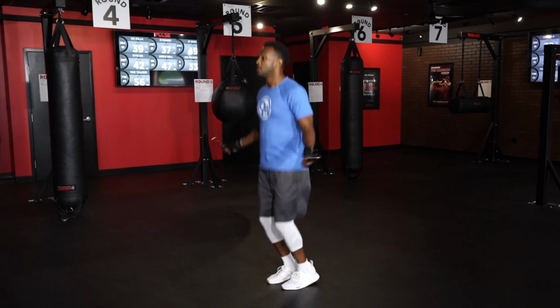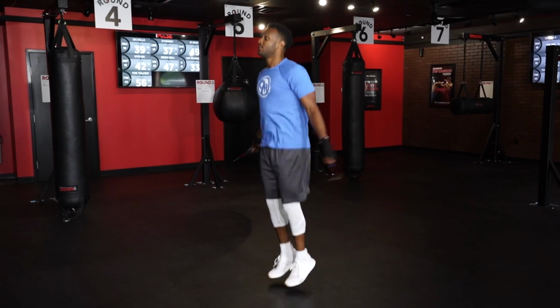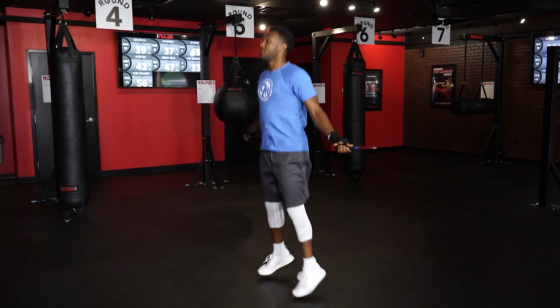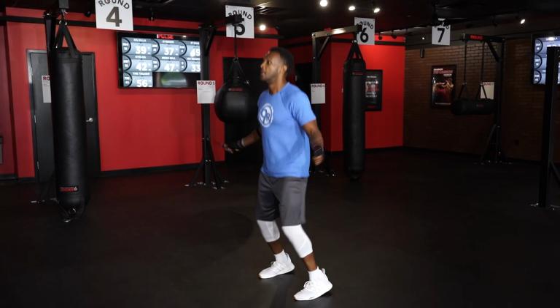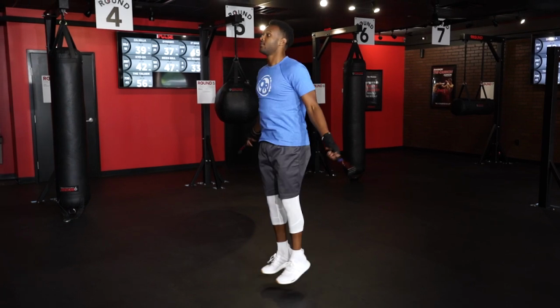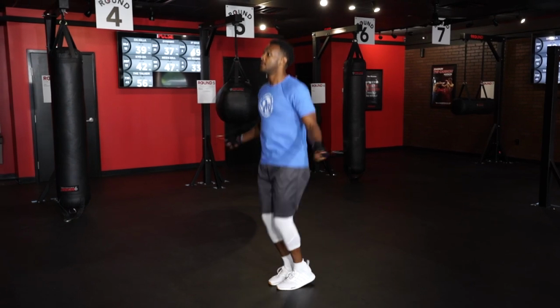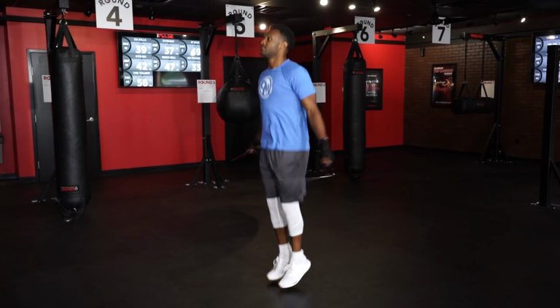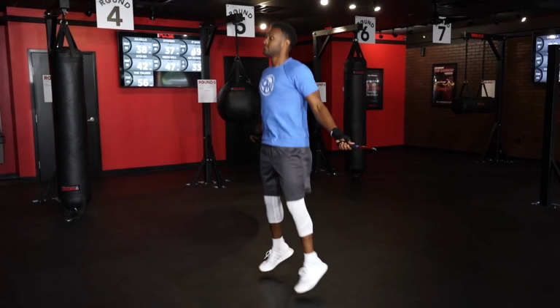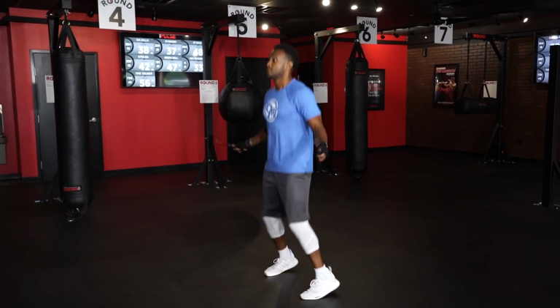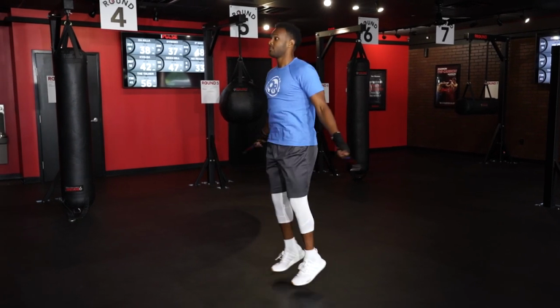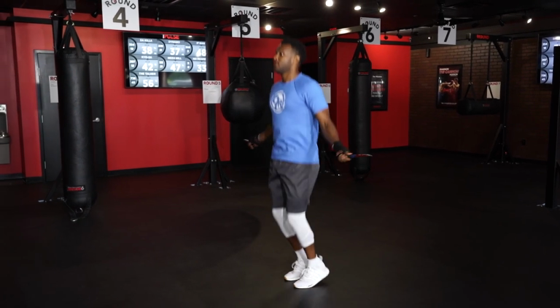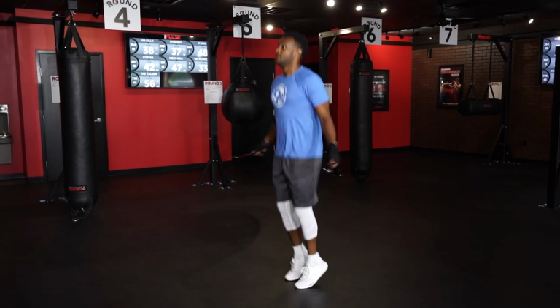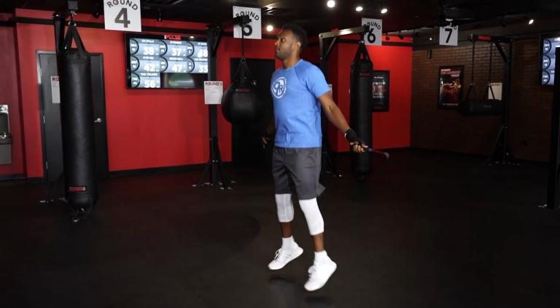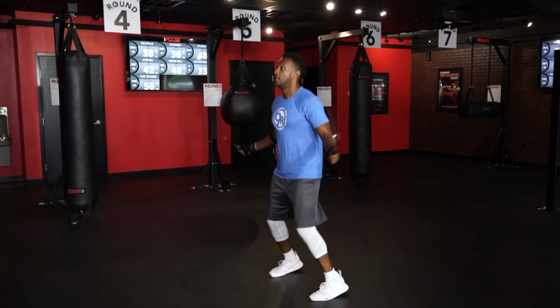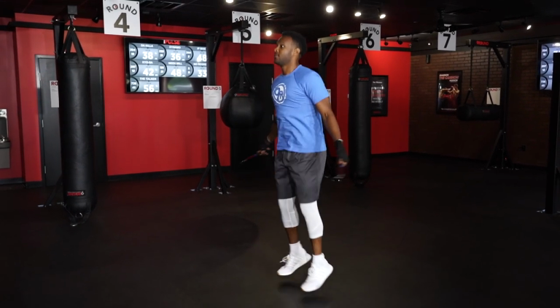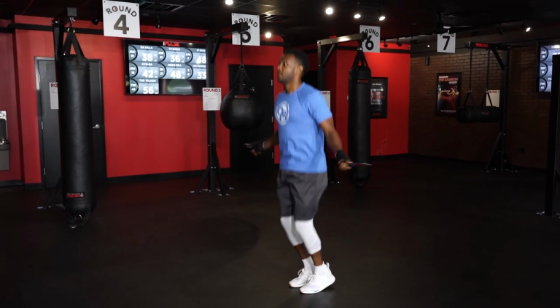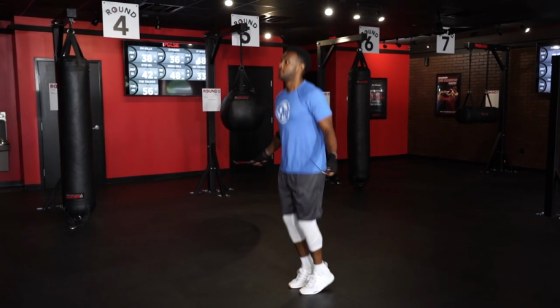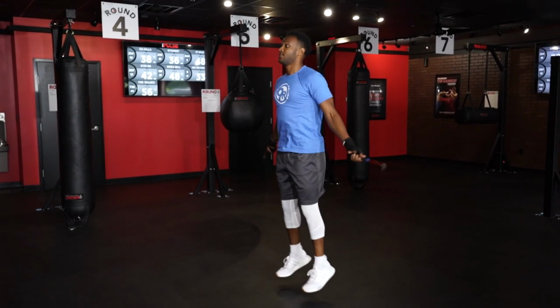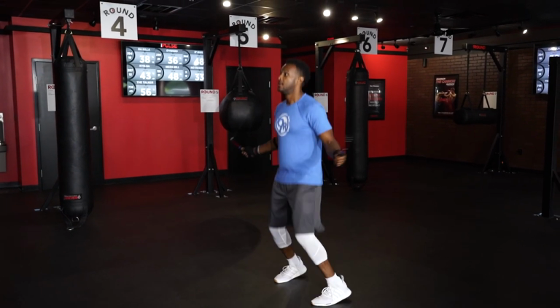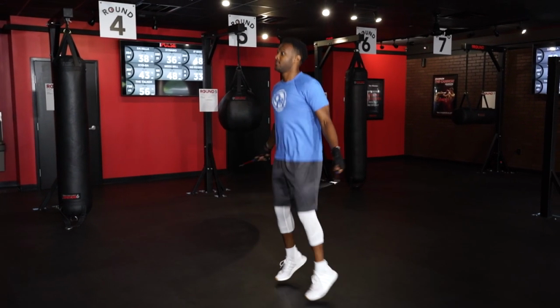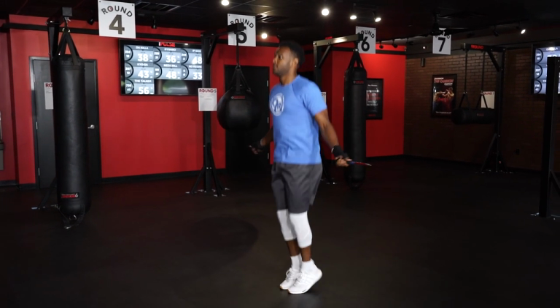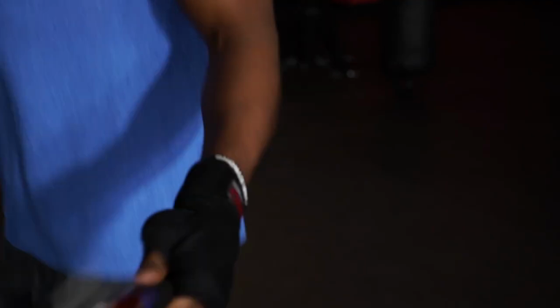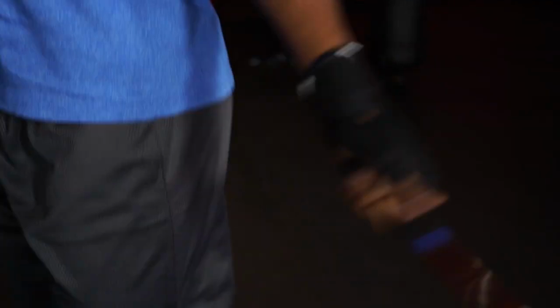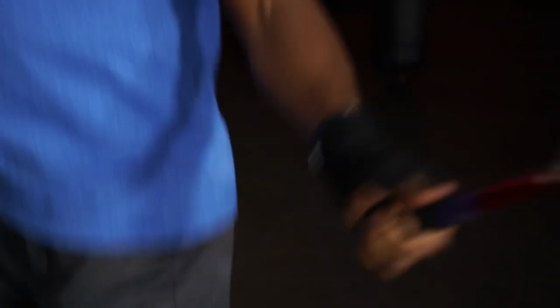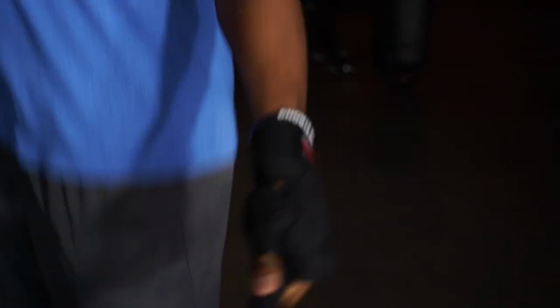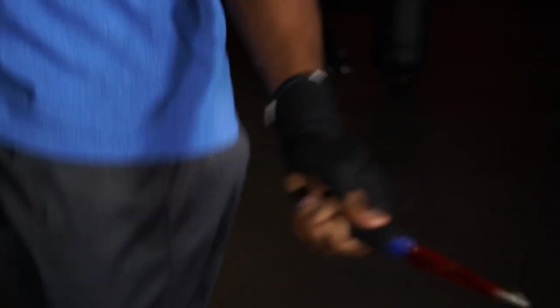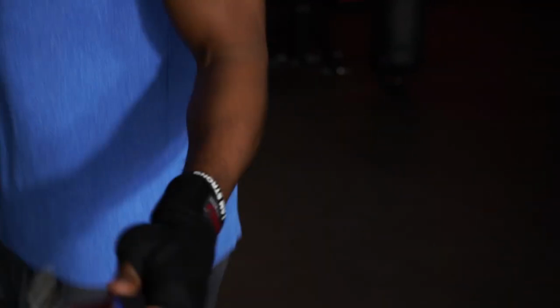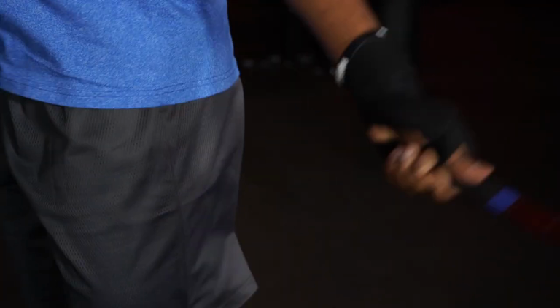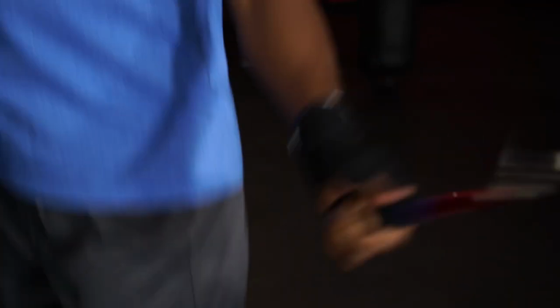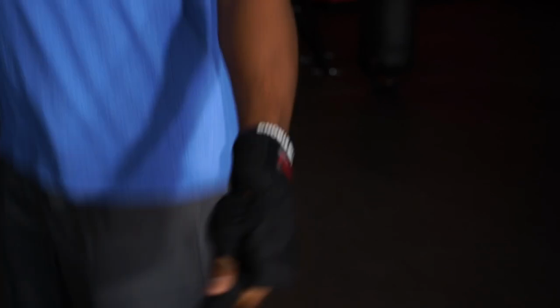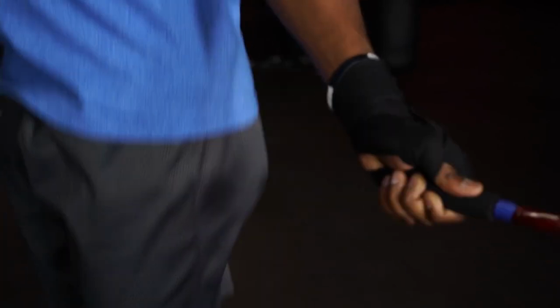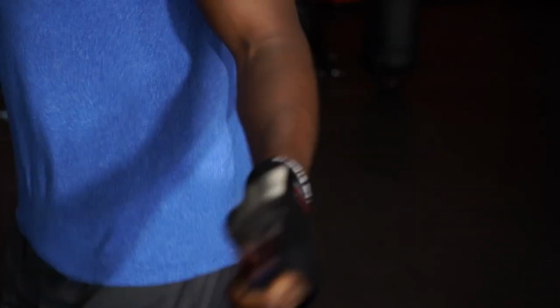Nine Row Nation, grab your jump ropes because for this week's Challenge of the Week, we're at round one for total jacks.